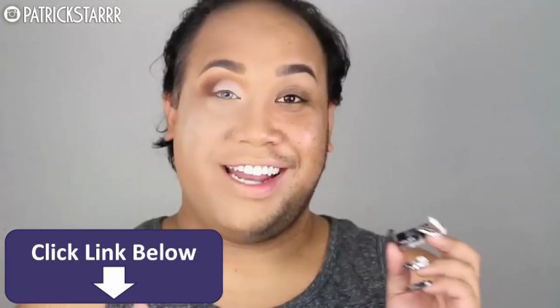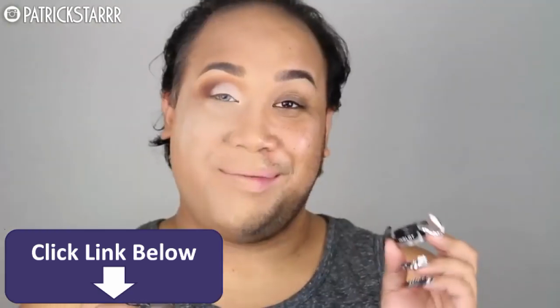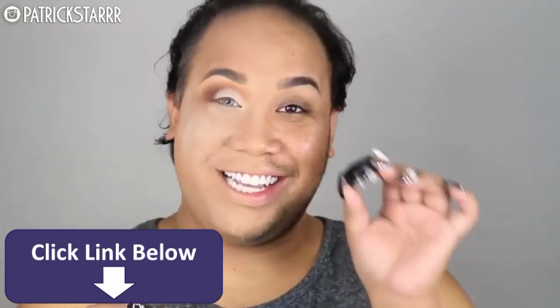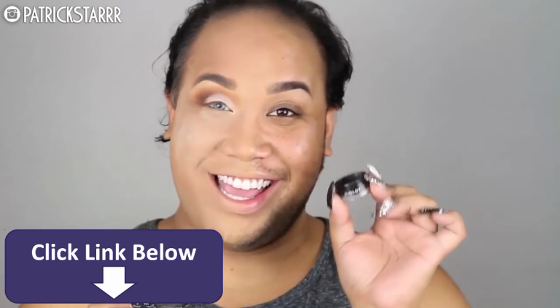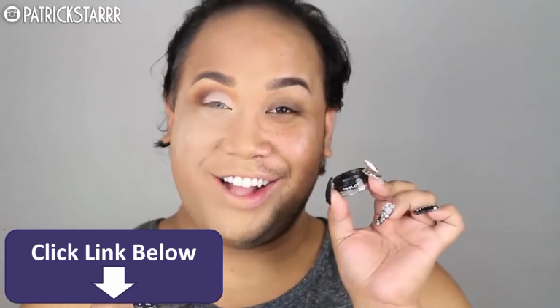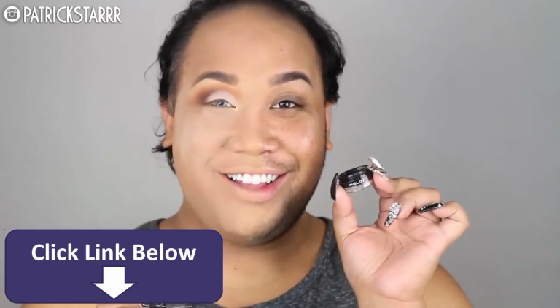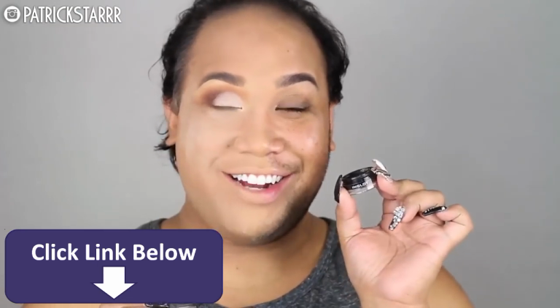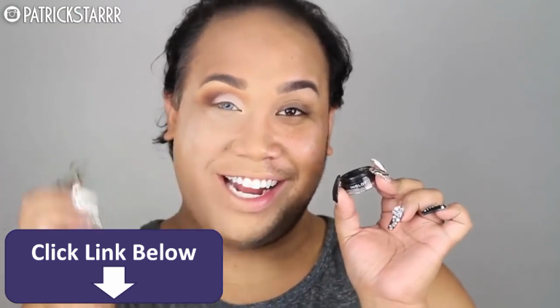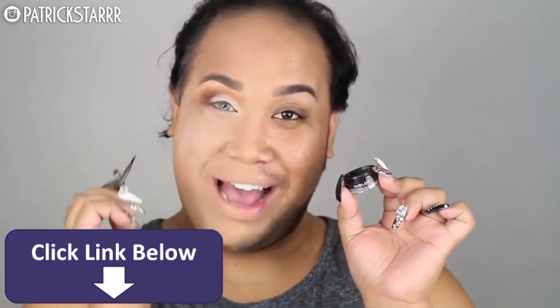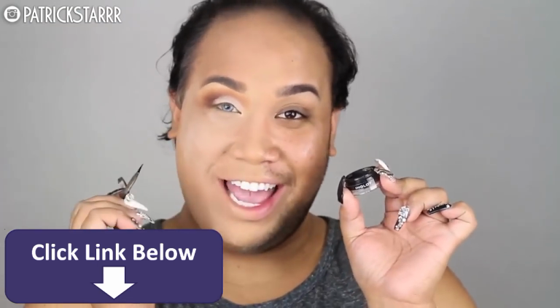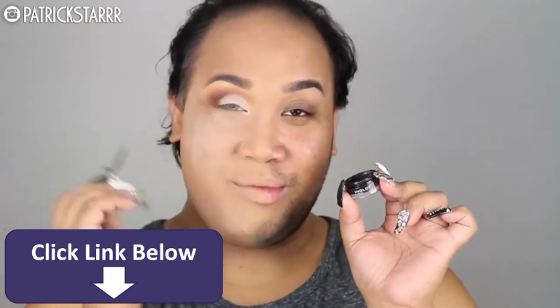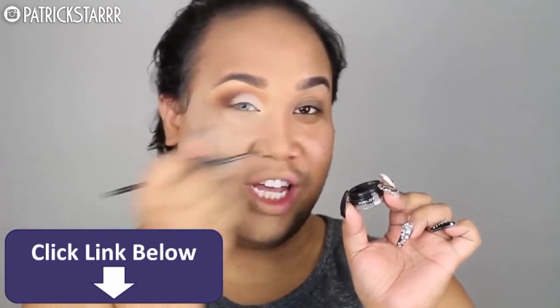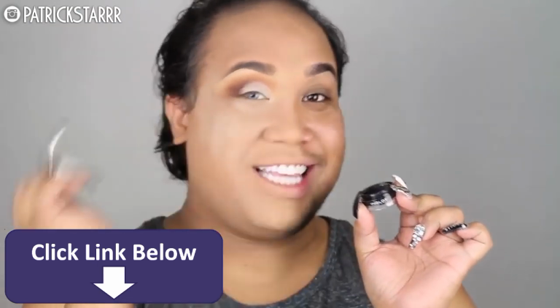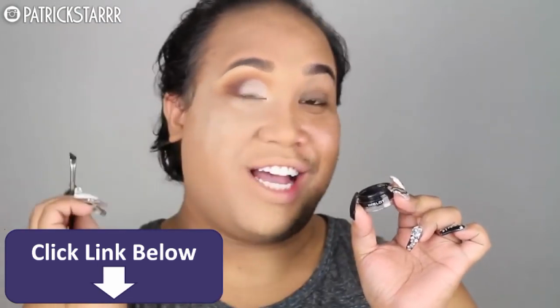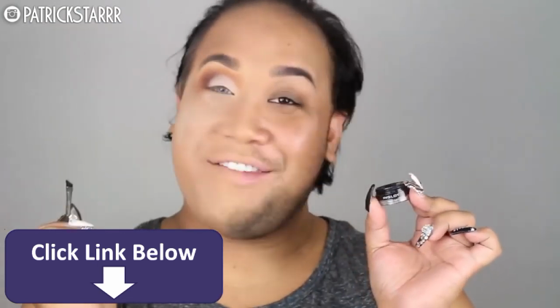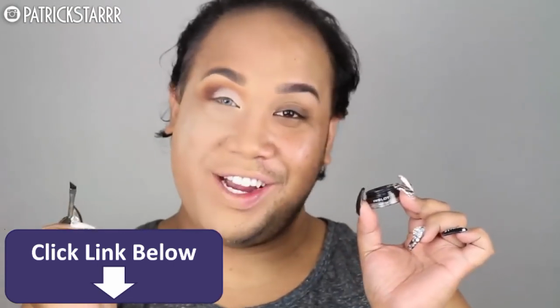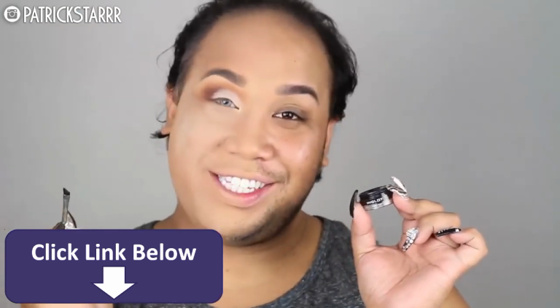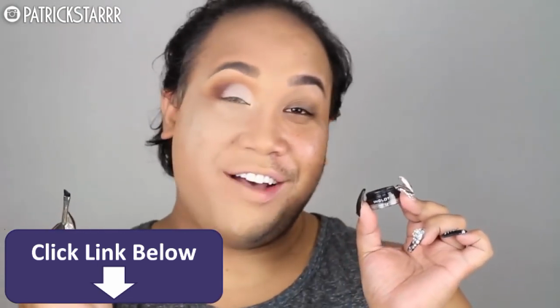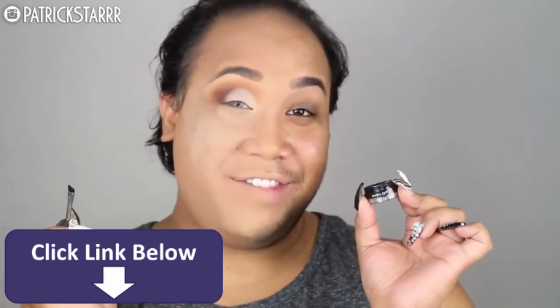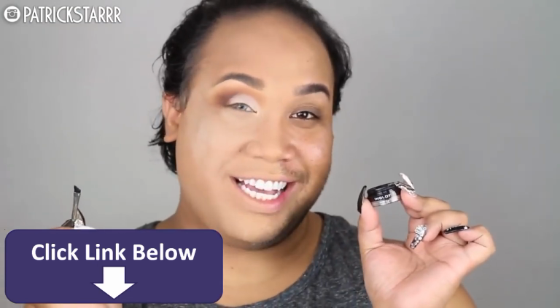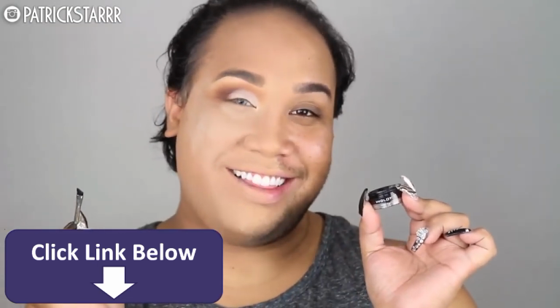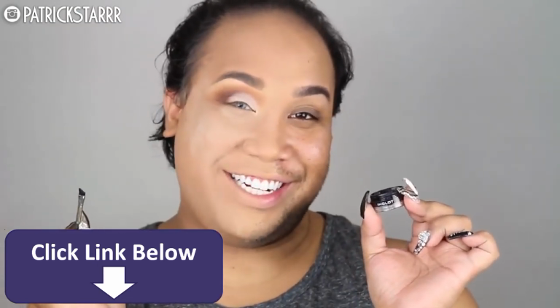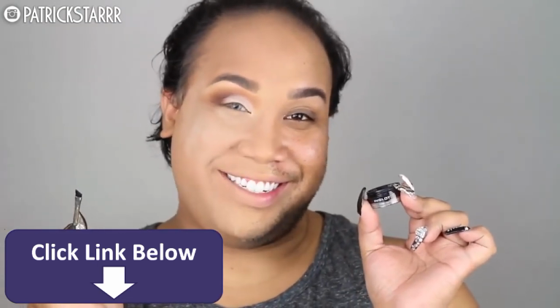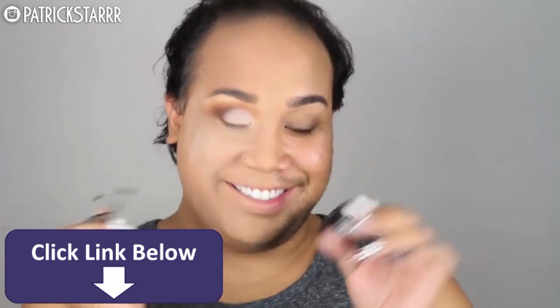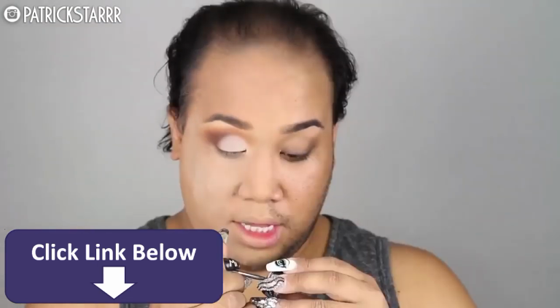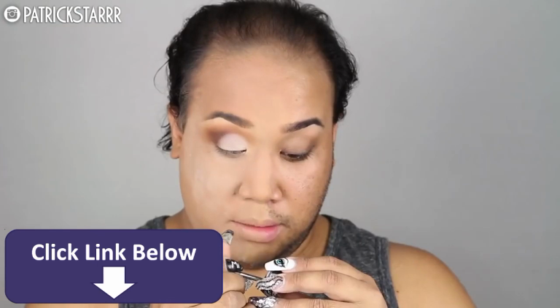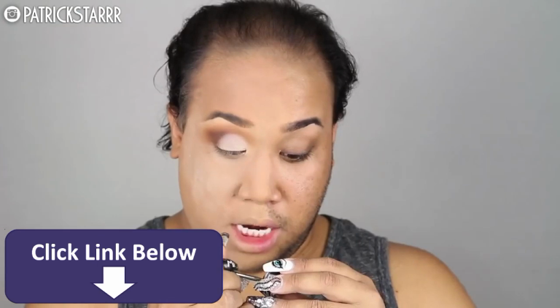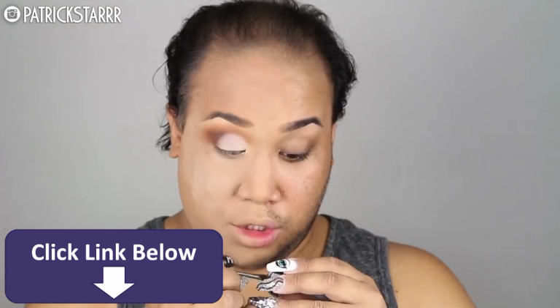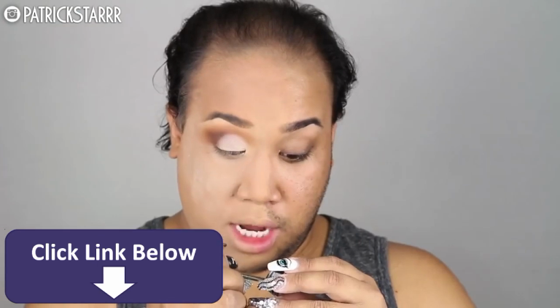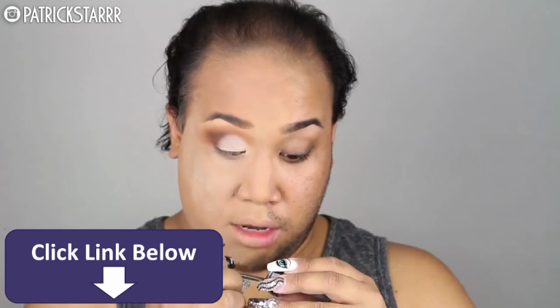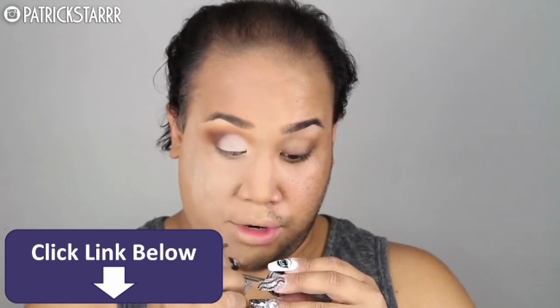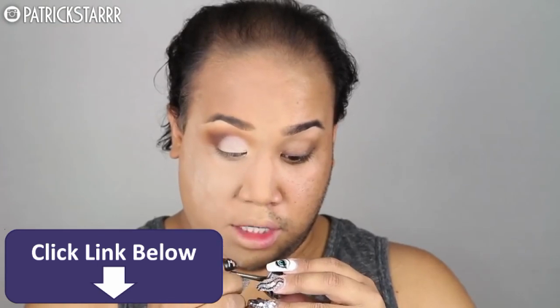Next, I'm going to take the Inglot gel liner and a MAC angled brush and sketch out a fierce, on-fleek liner. This better turn out pretty.